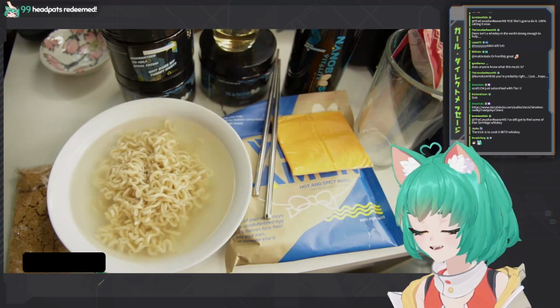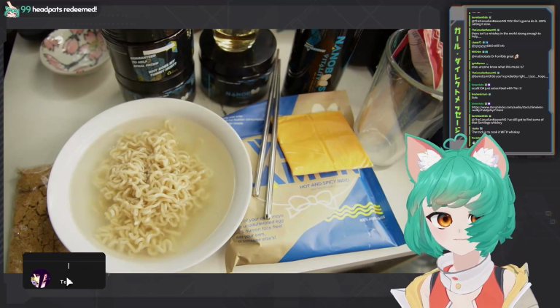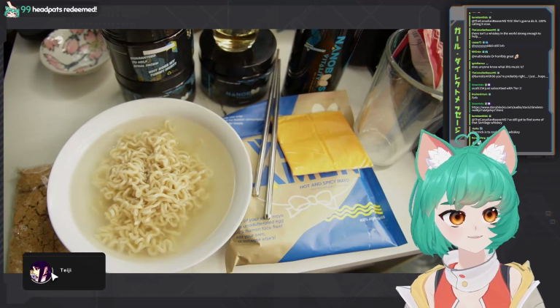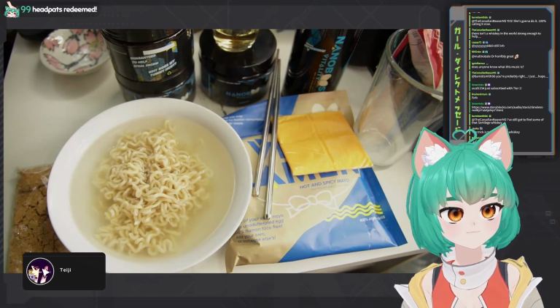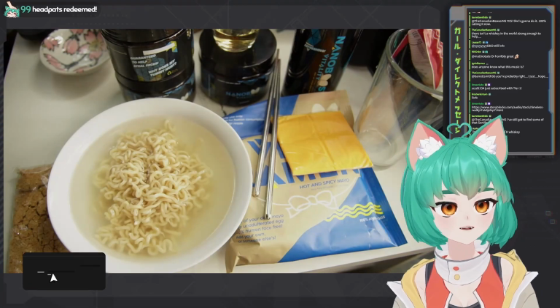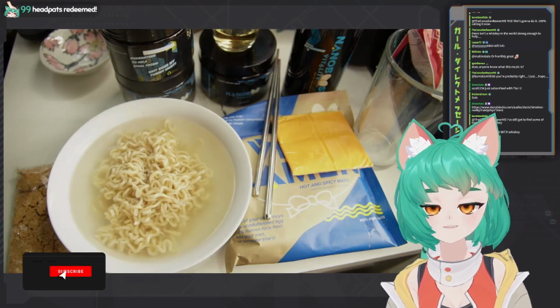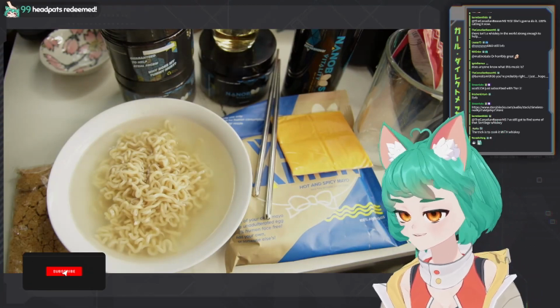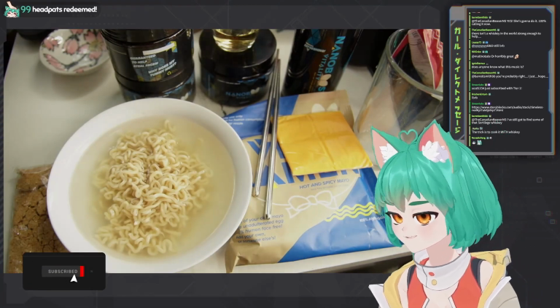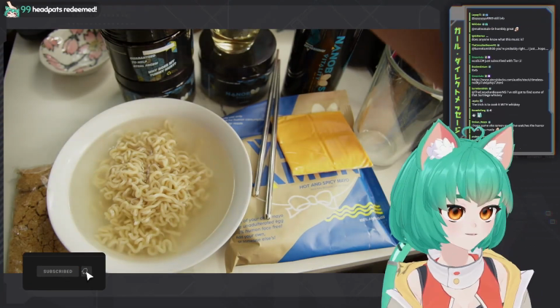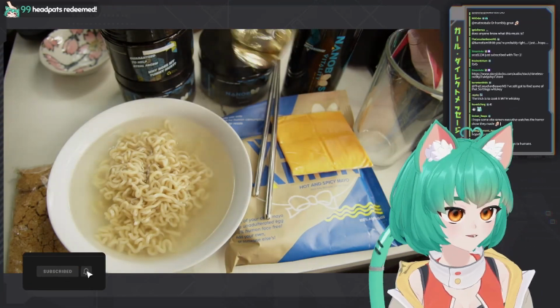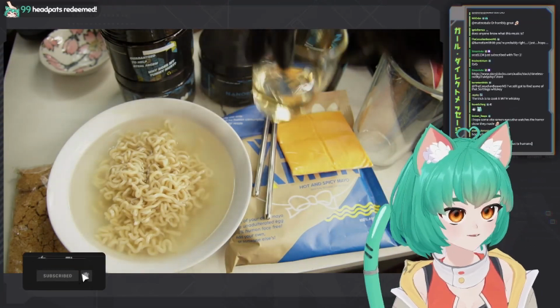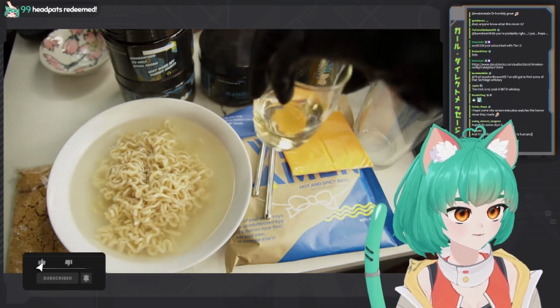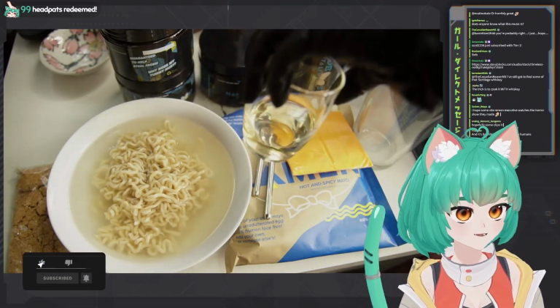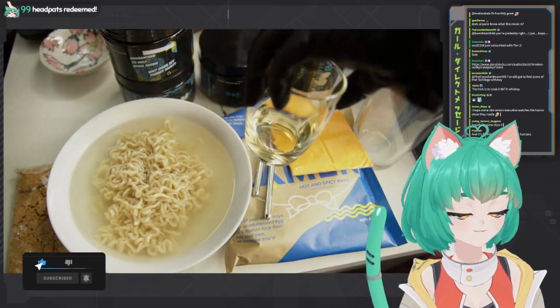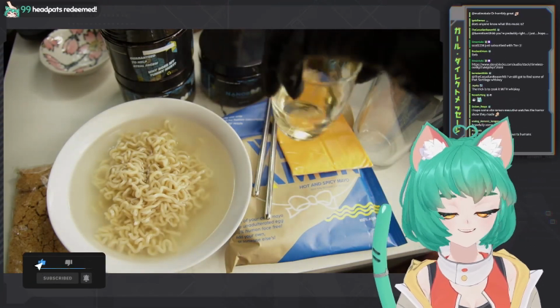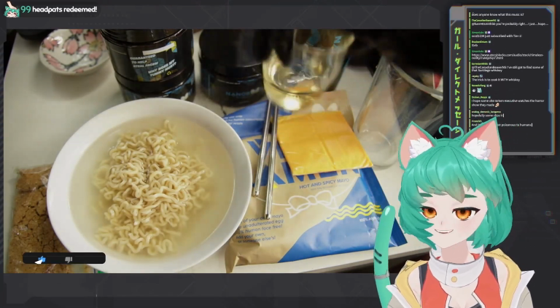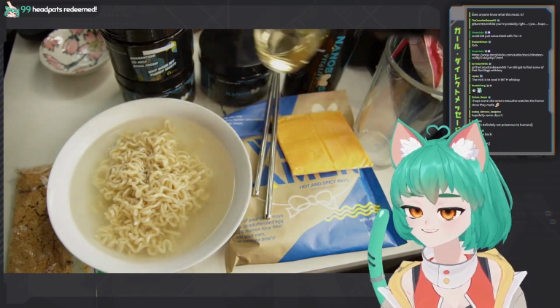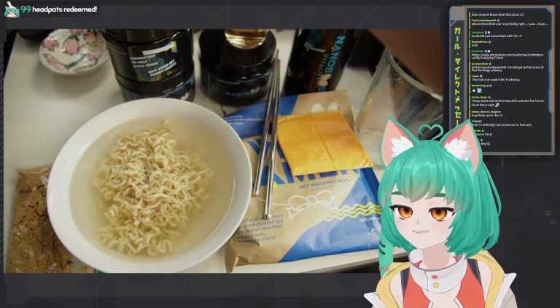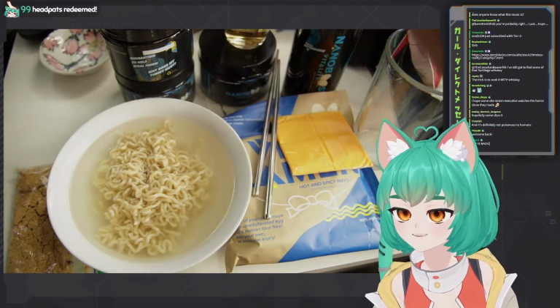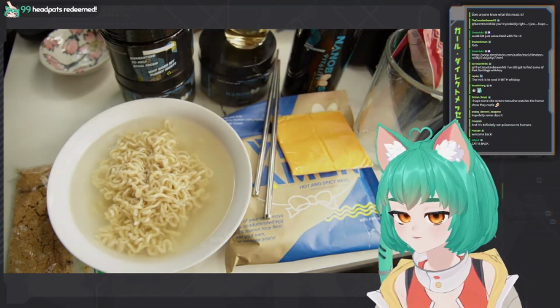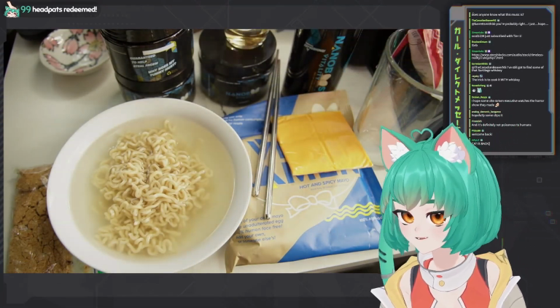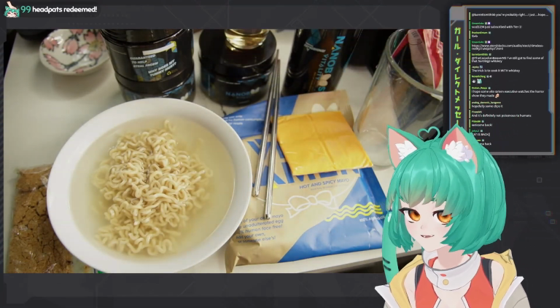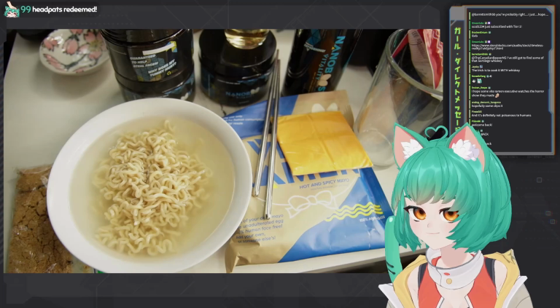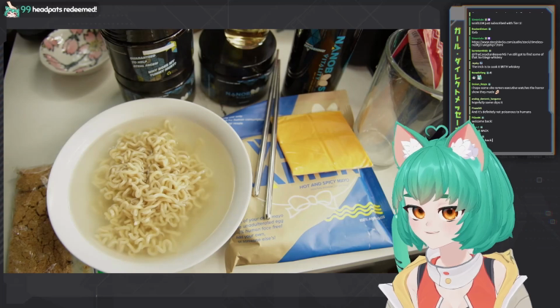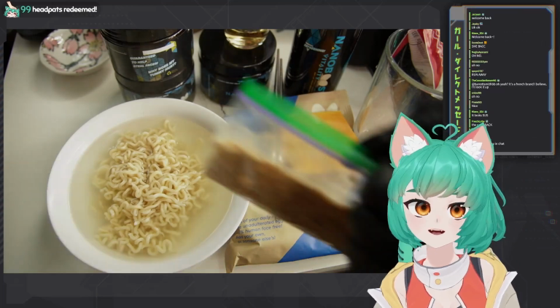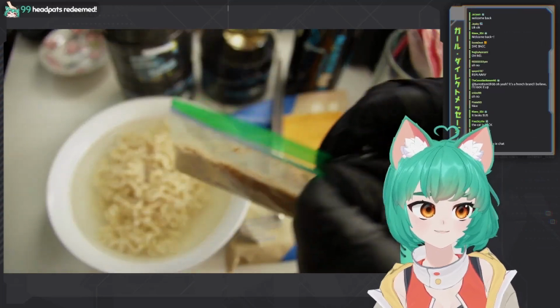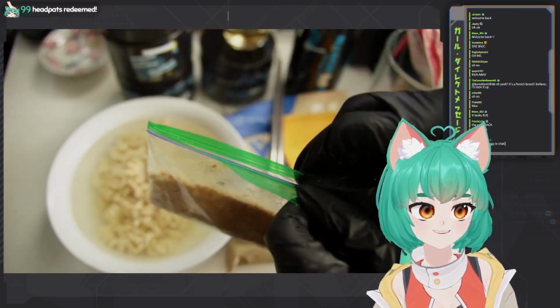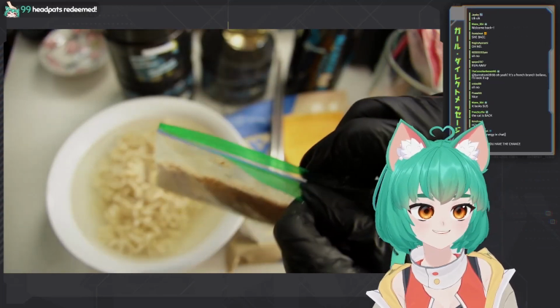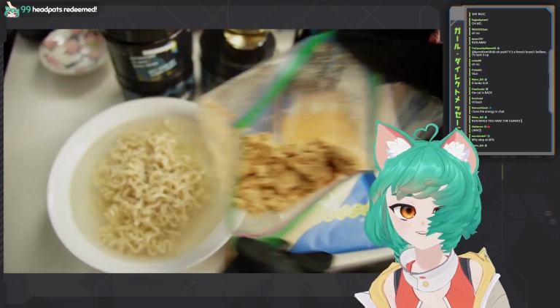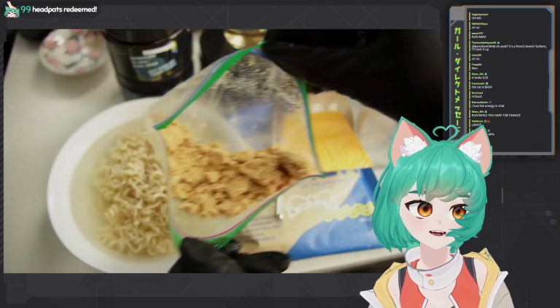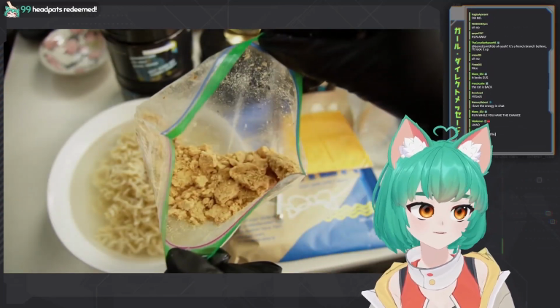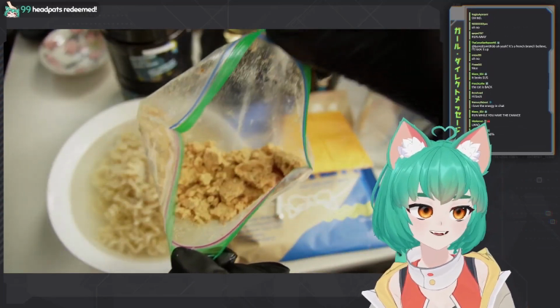All right, you might notice some changes here. Here's some 60% whiskey in case I need to swish and spit. So anyways, shall we?